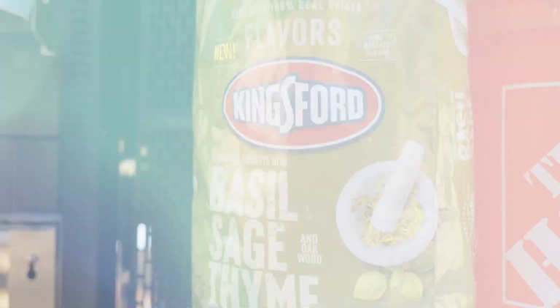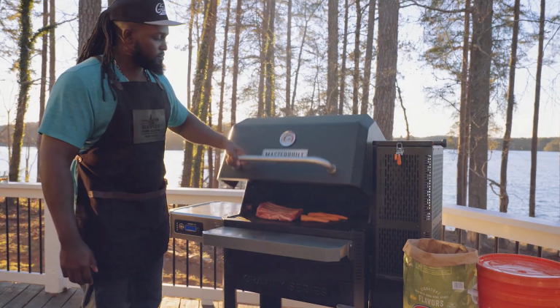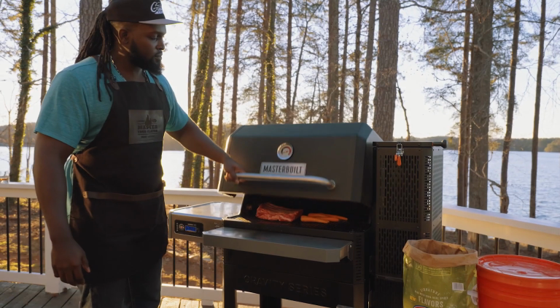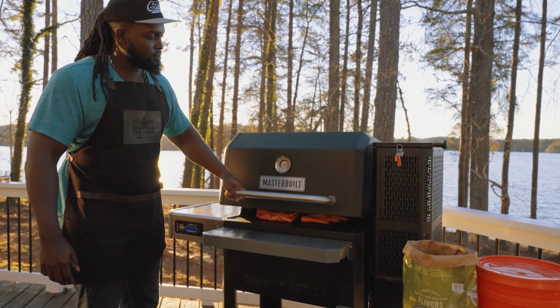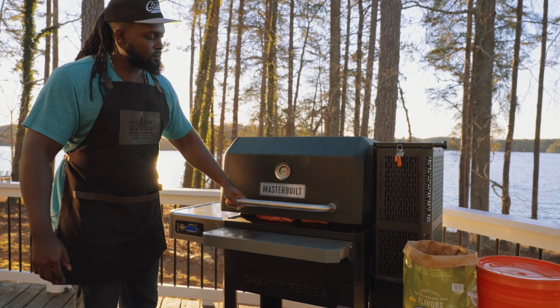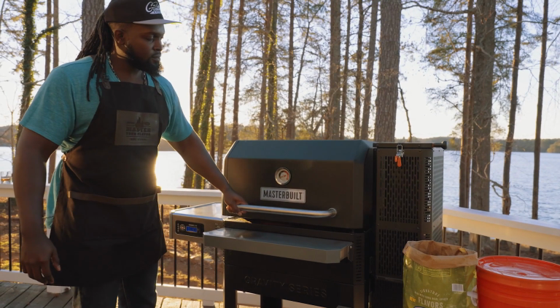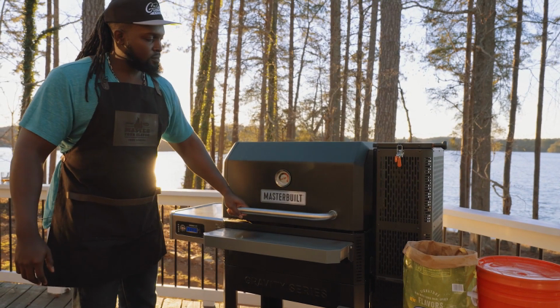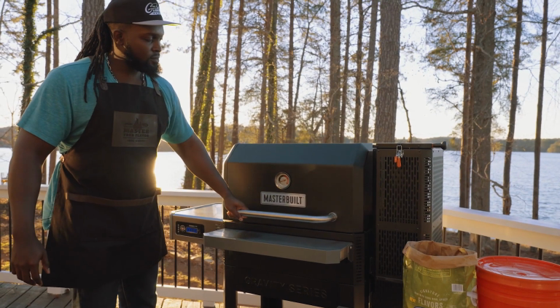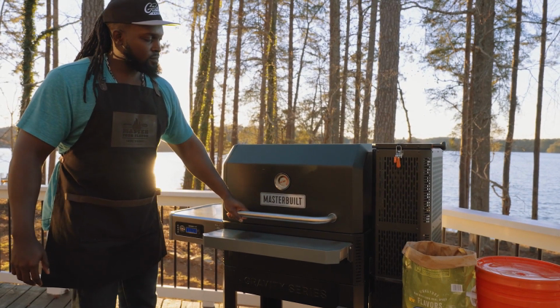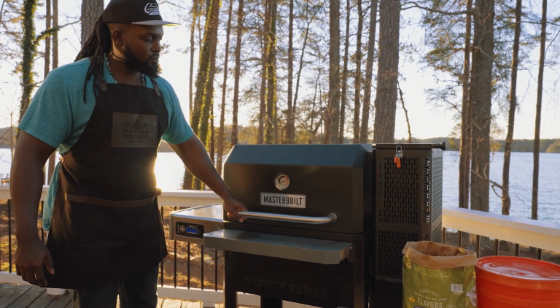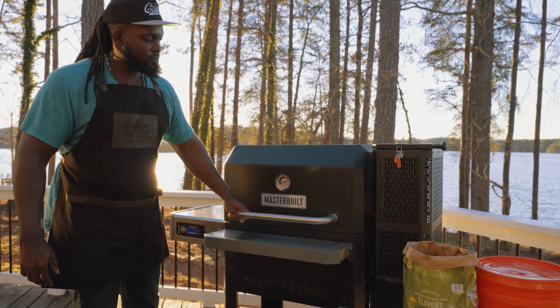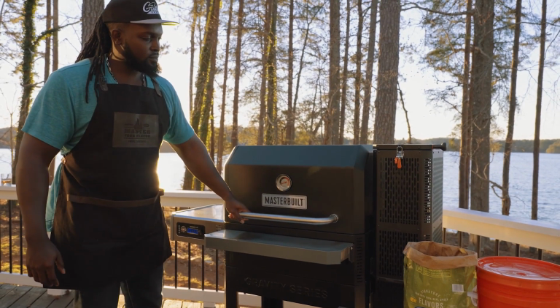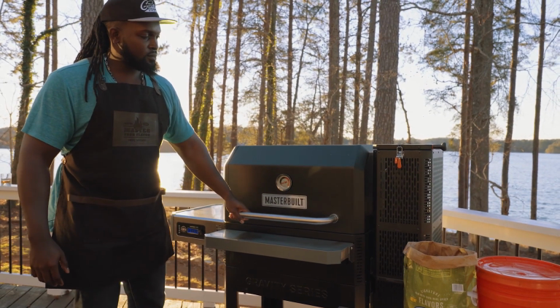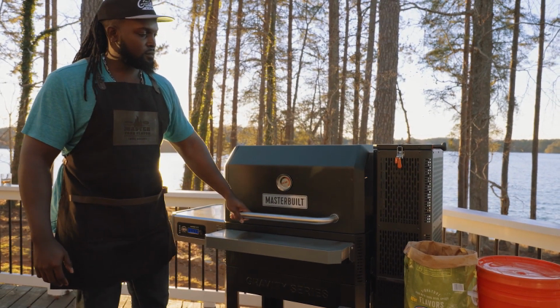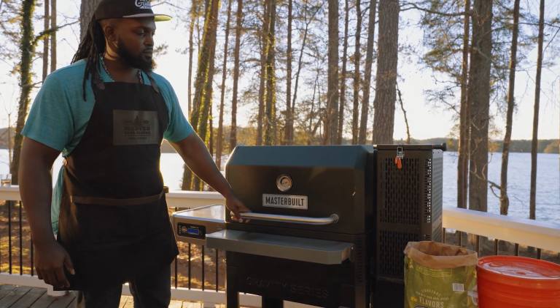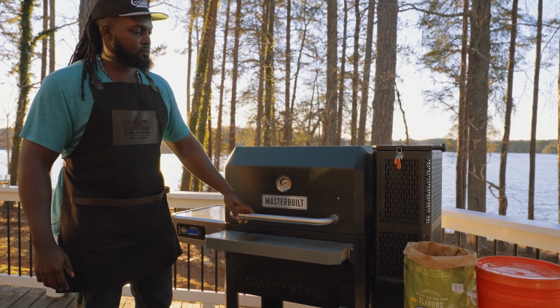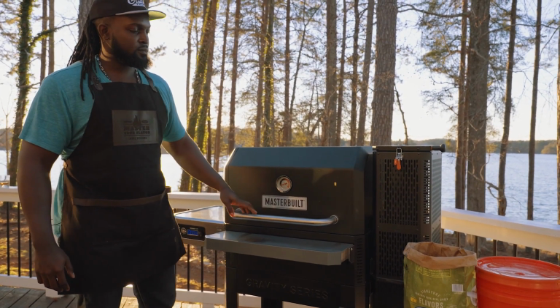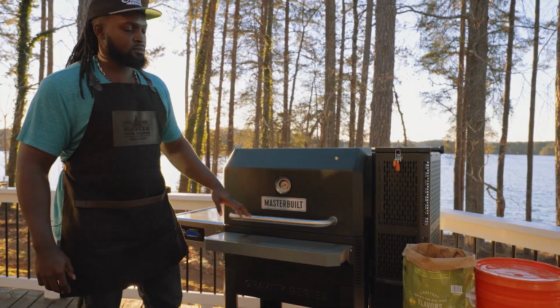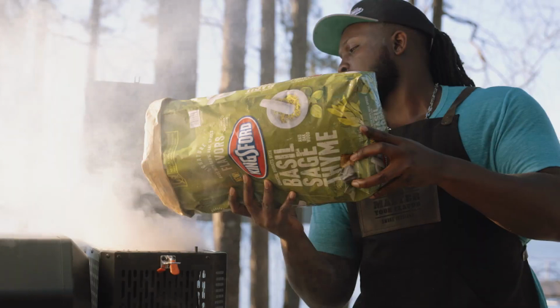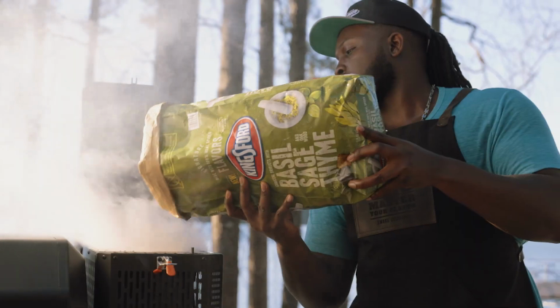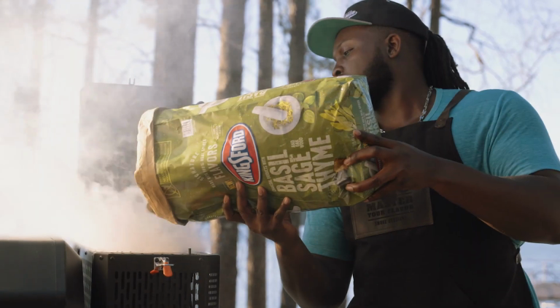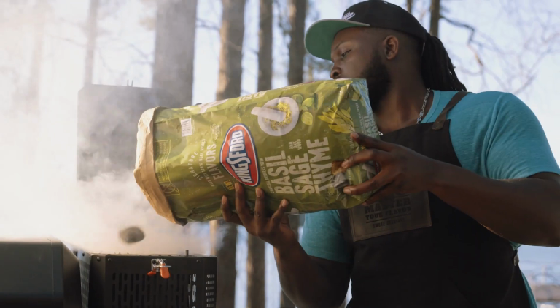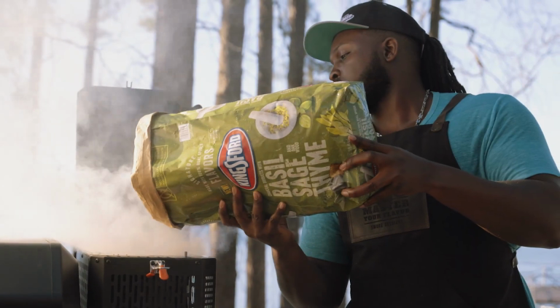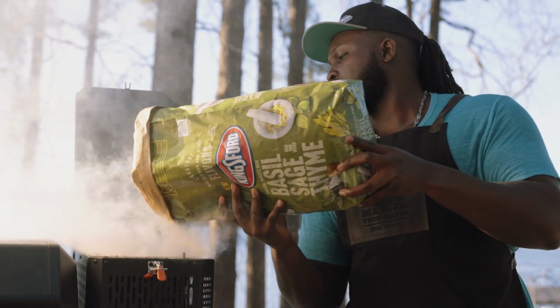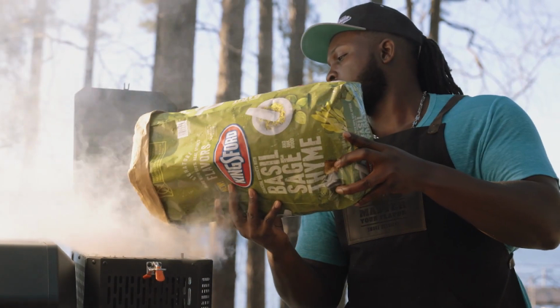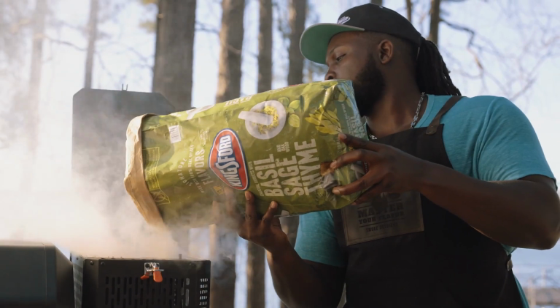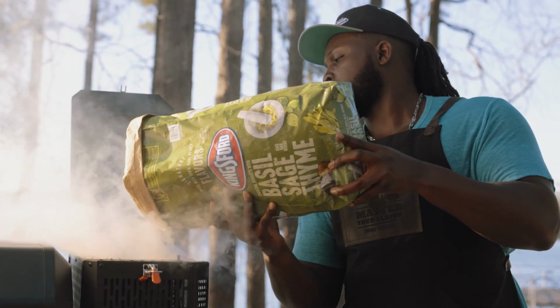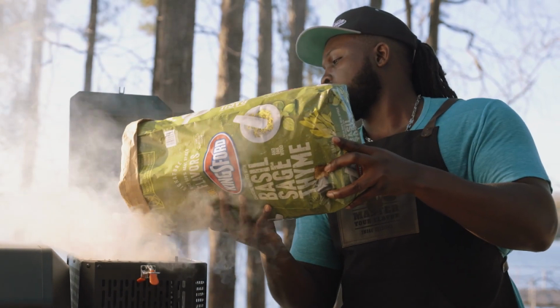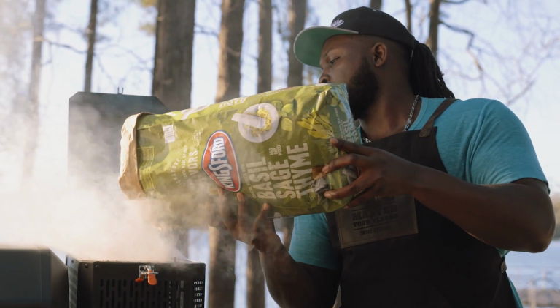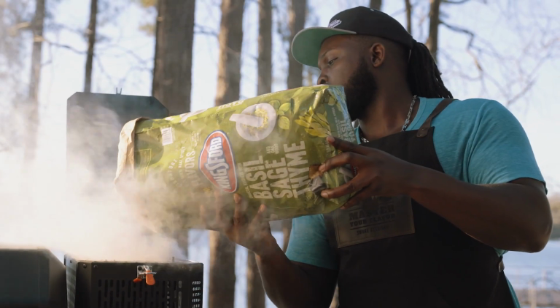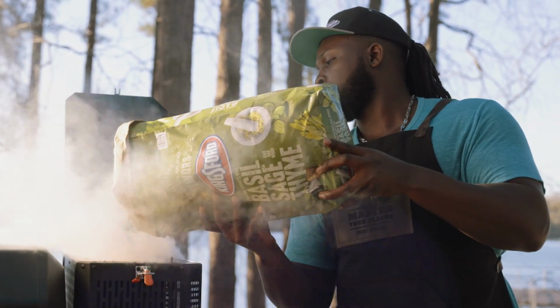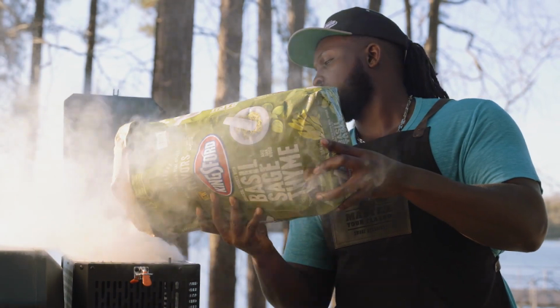Head on over to Home Depot and grab yourself a Gravity Series 1050 and a bag of Kingsford charcoal, and I'll see you guys next time.